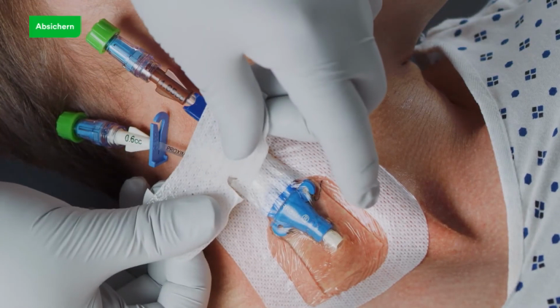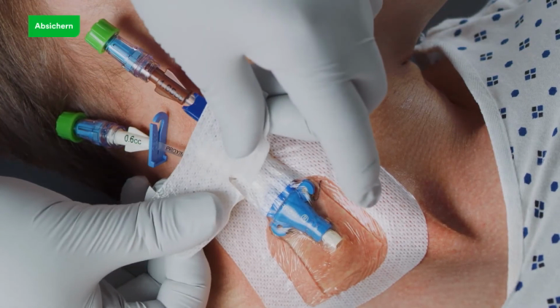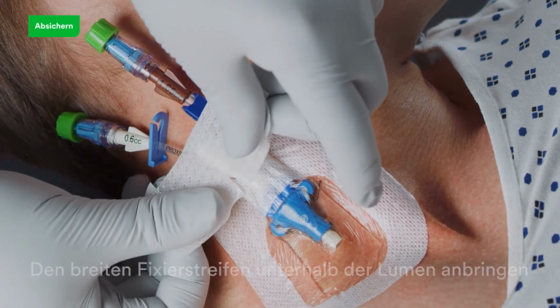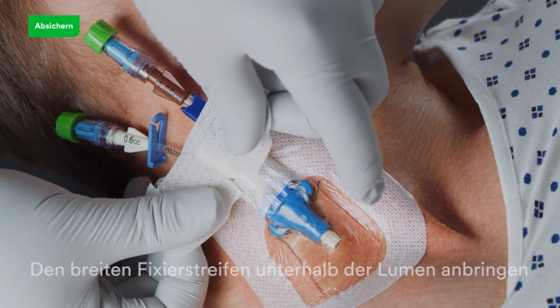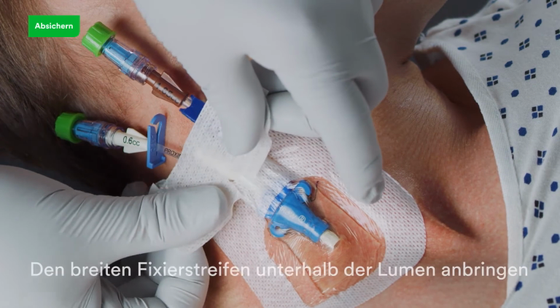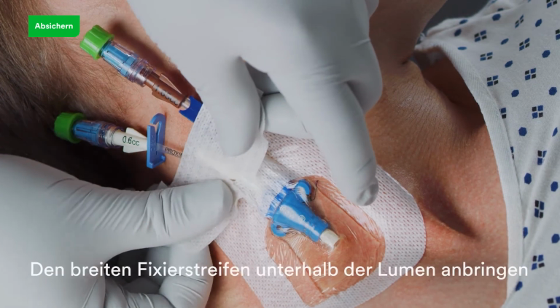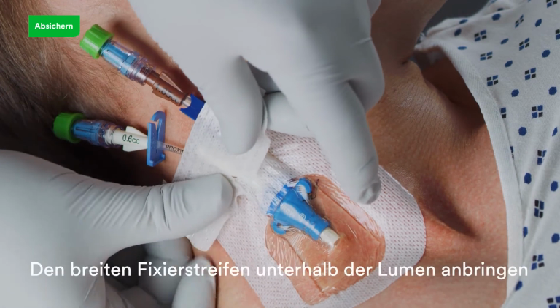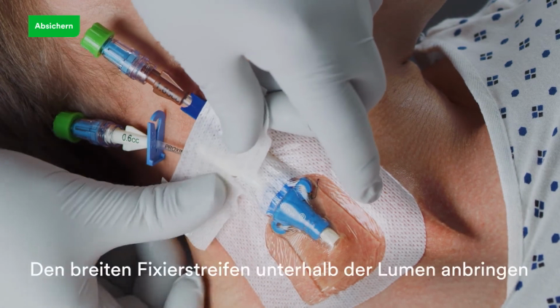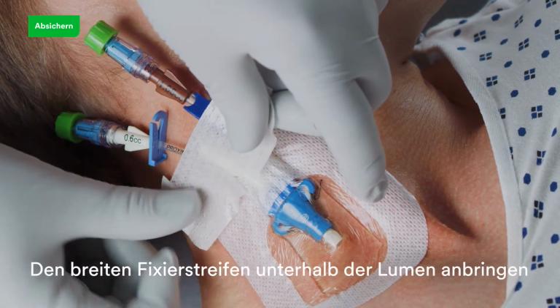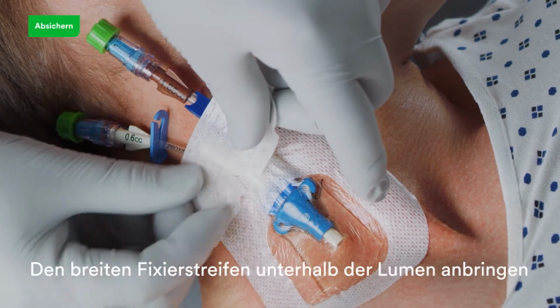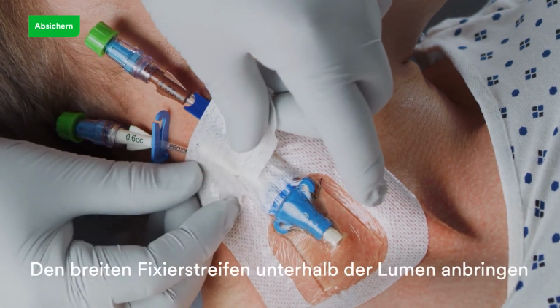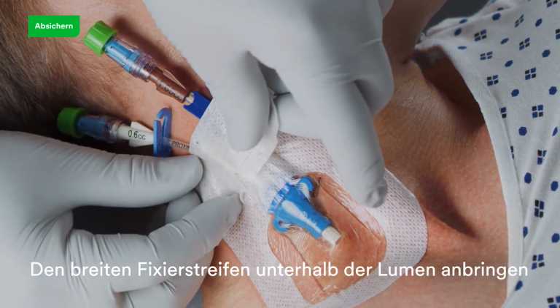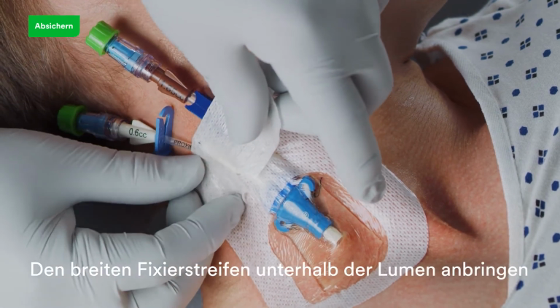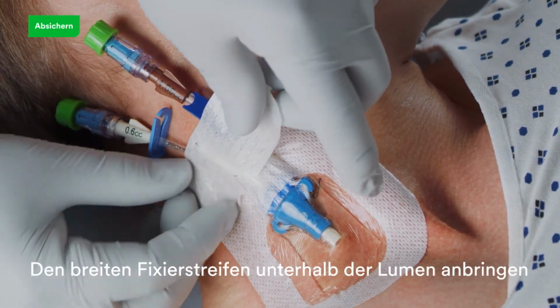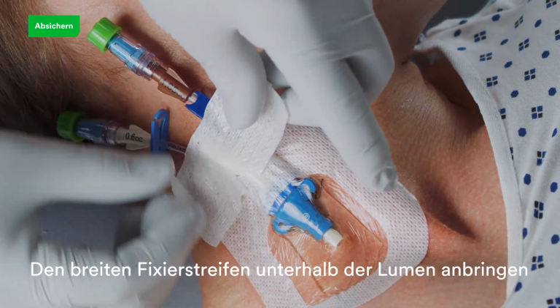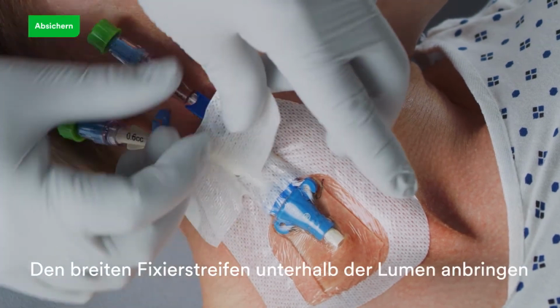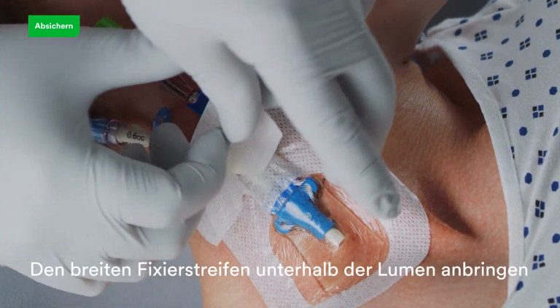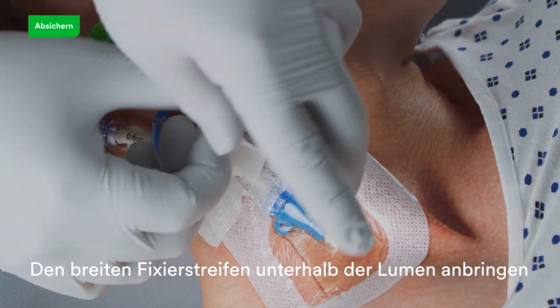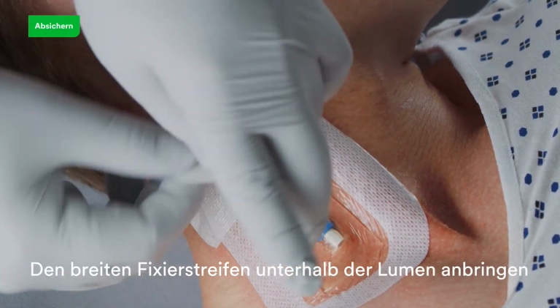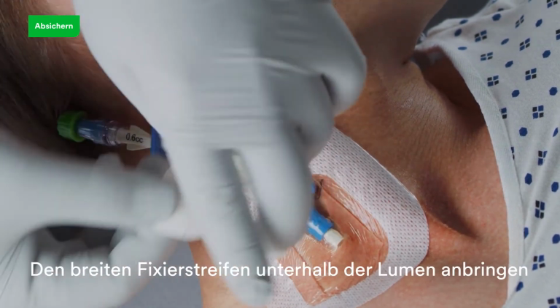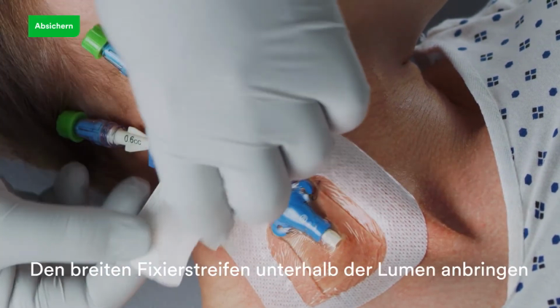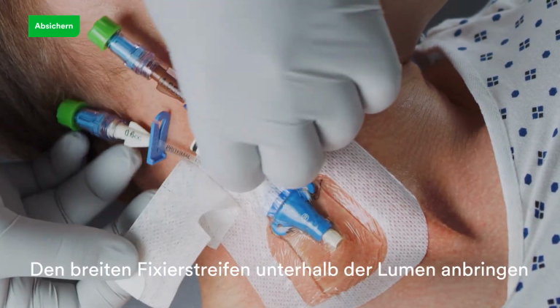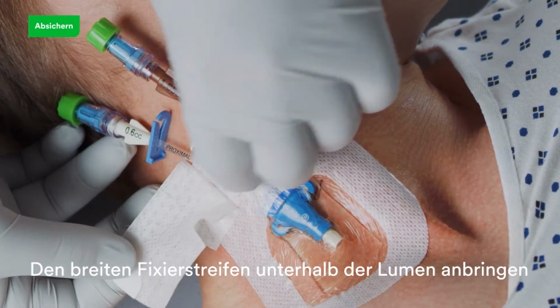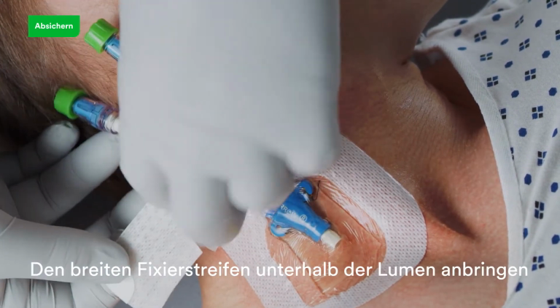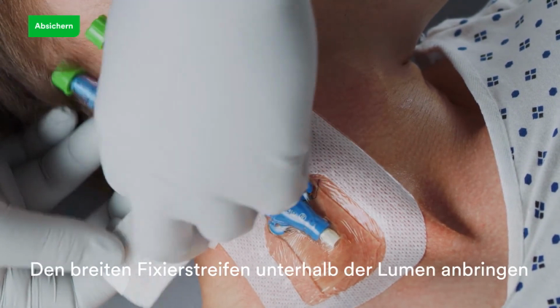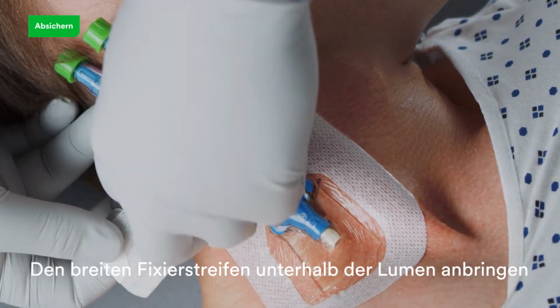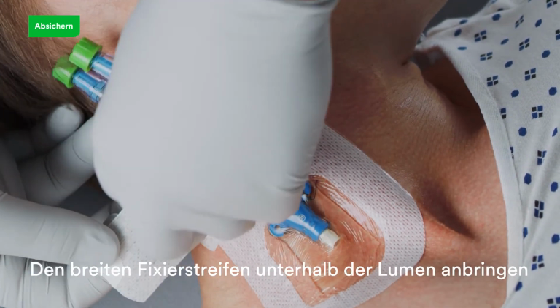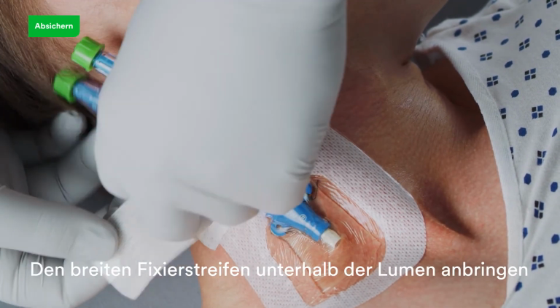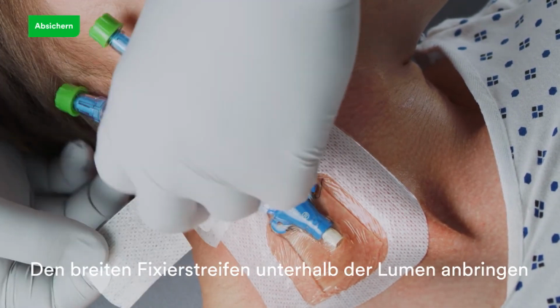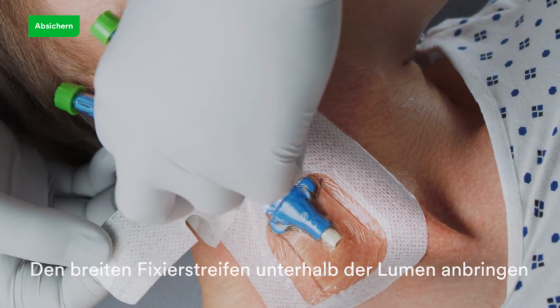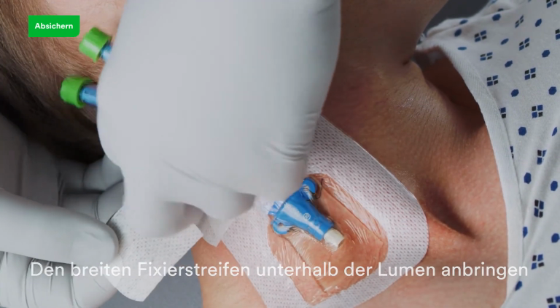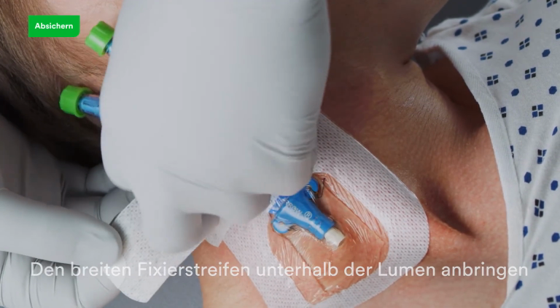Apply firm pressure to the securement border with one hand while removing the border frame with the opposite hand. Apply the securement tape strip under the device tubing and overlap back onto the dressing.